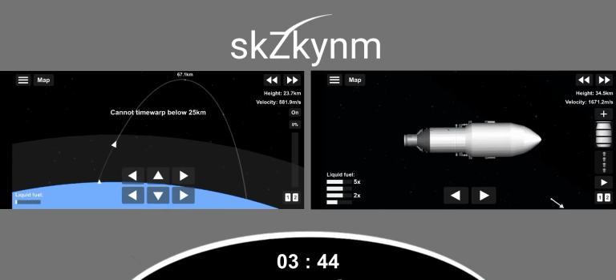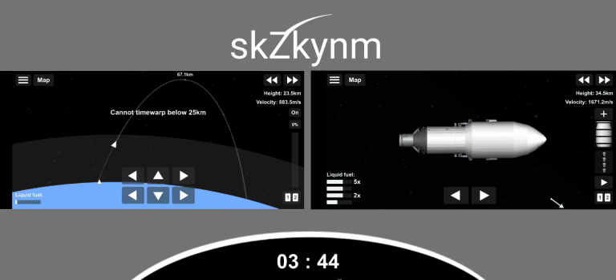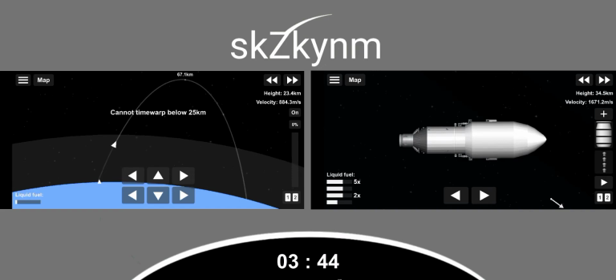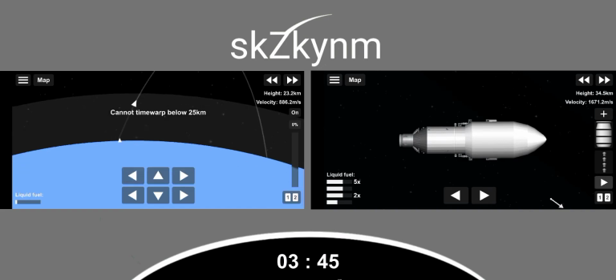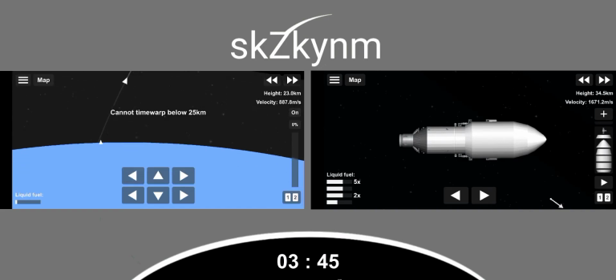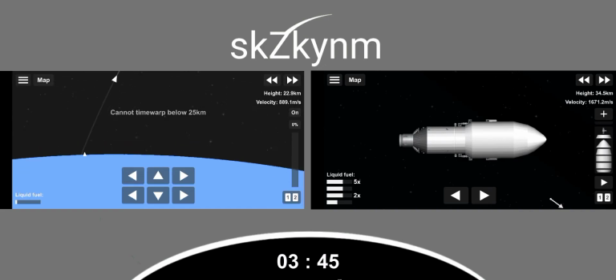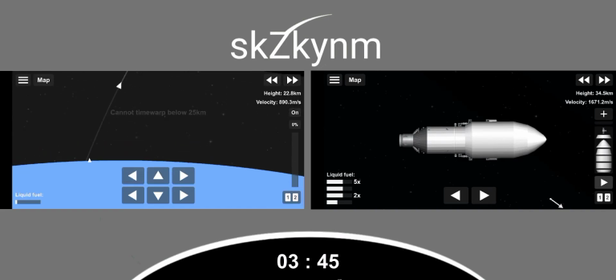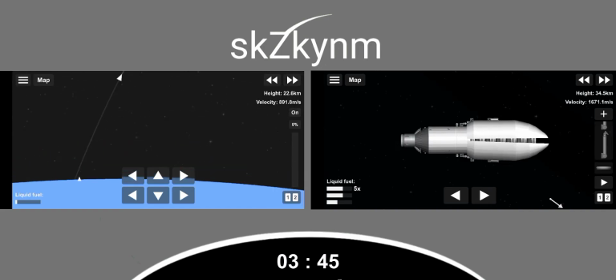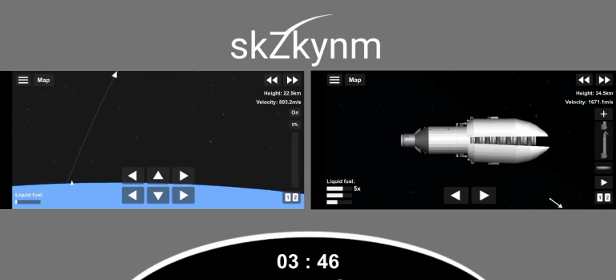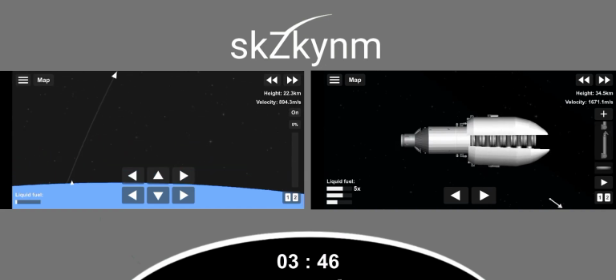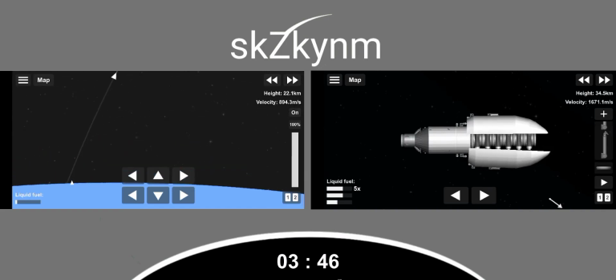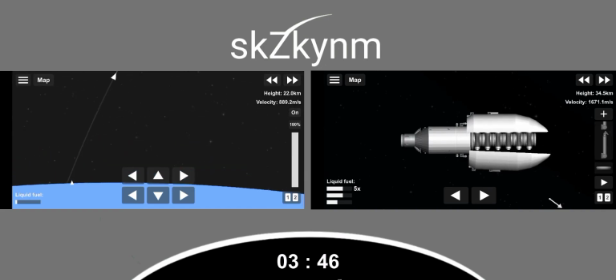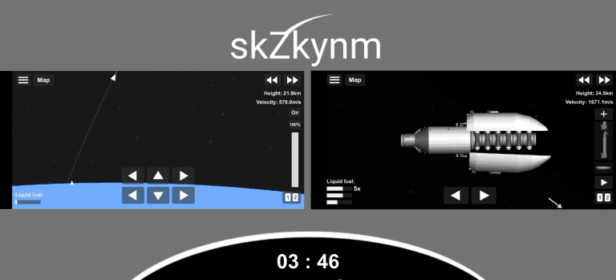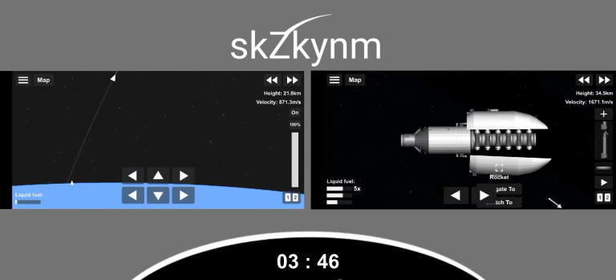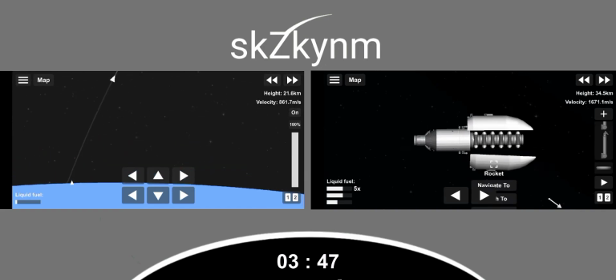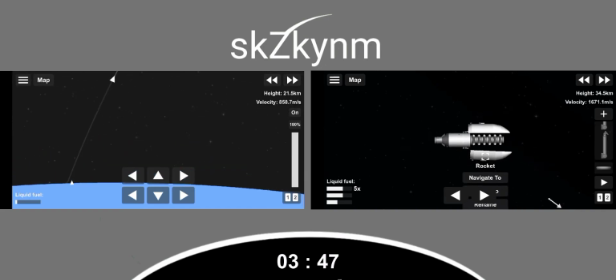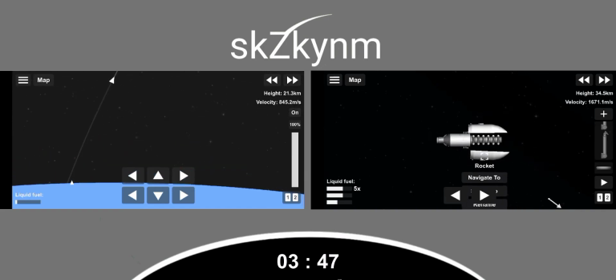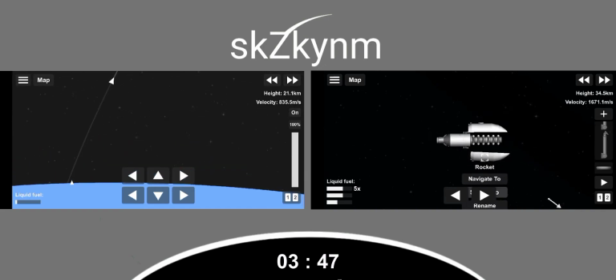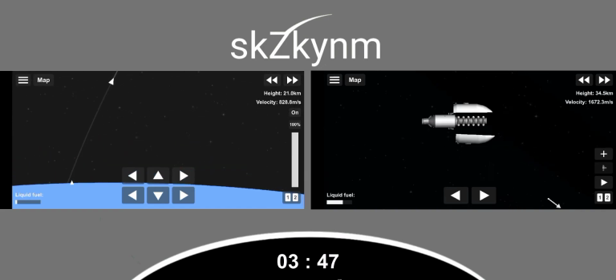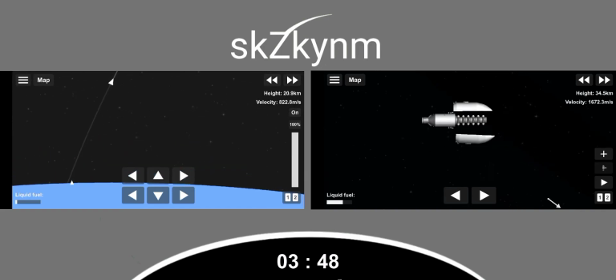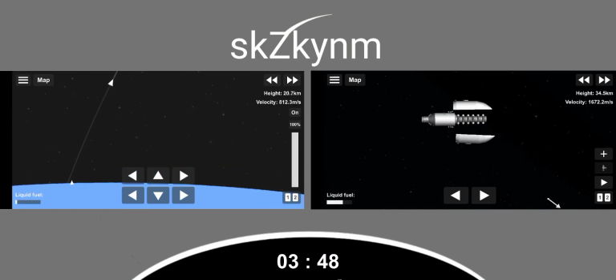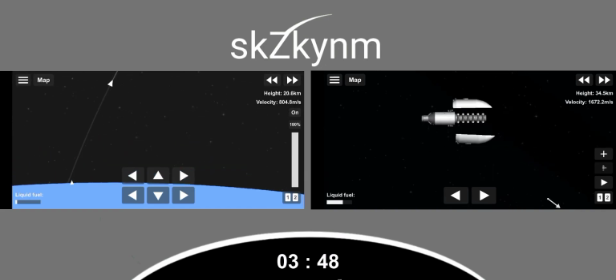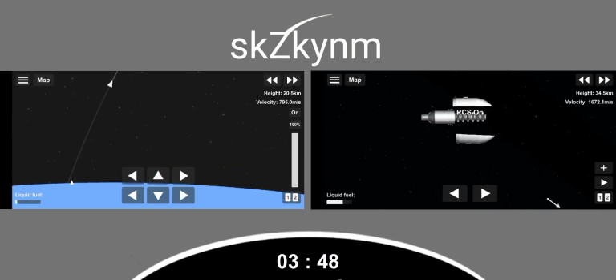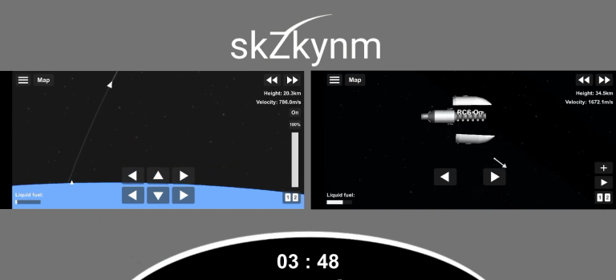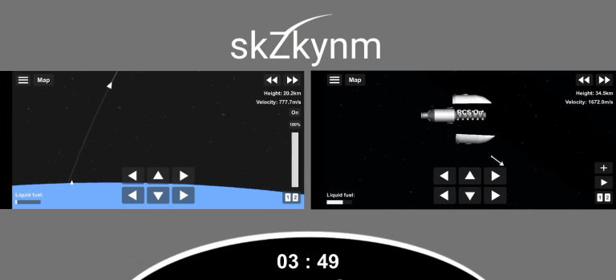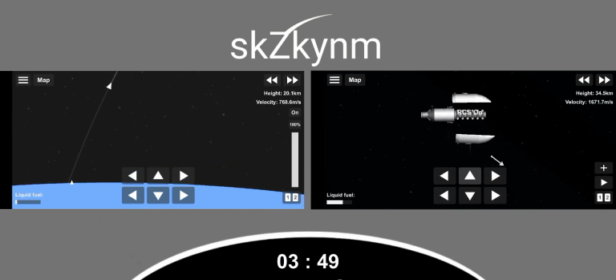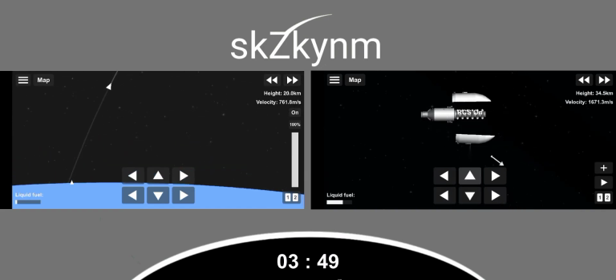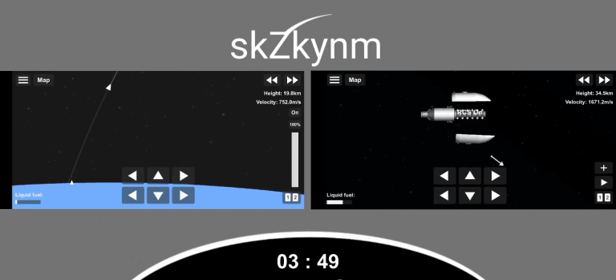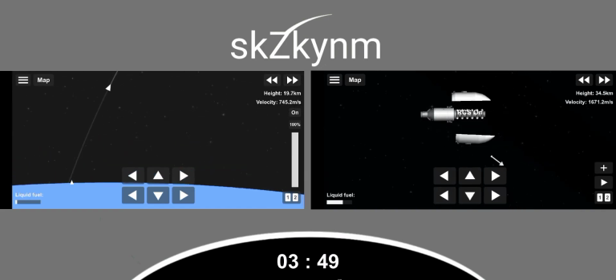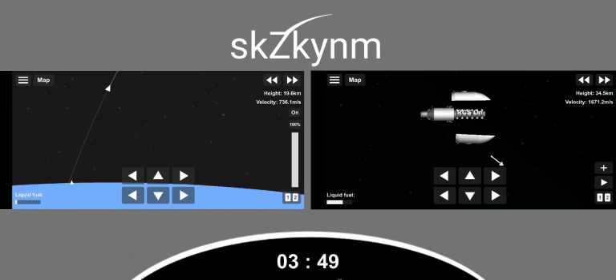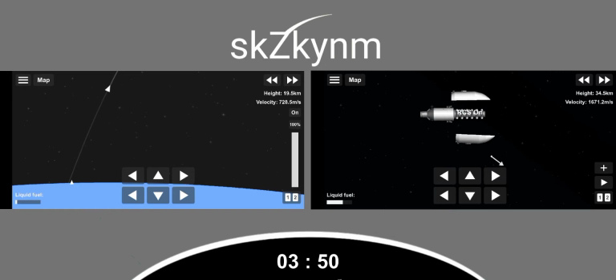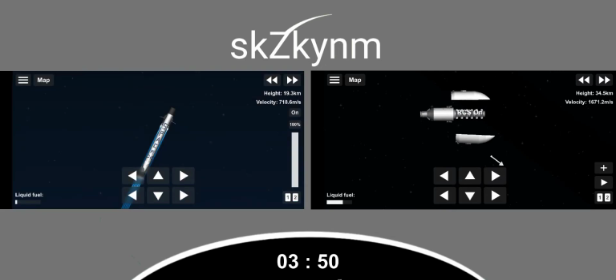You can see that great view of the two fairing halves separating from the Starlink satellites.